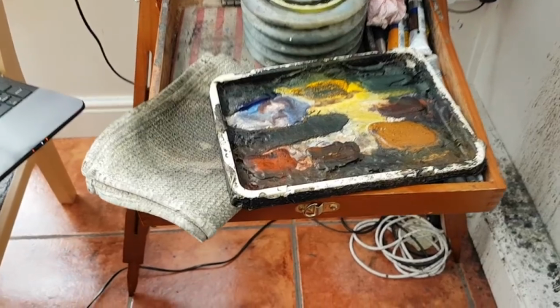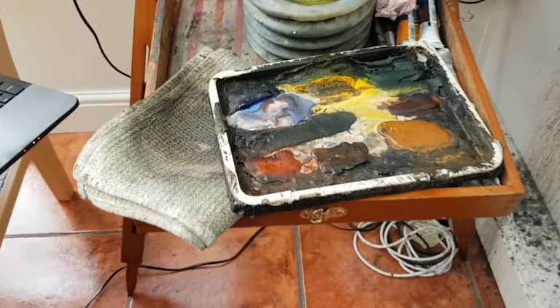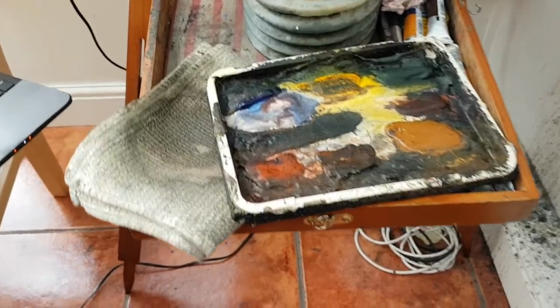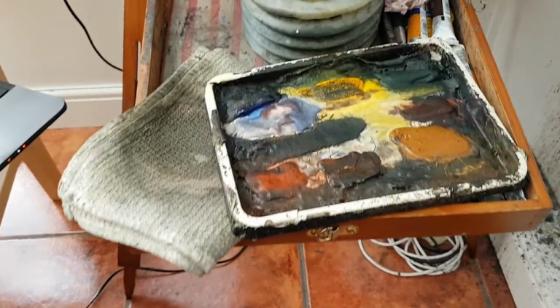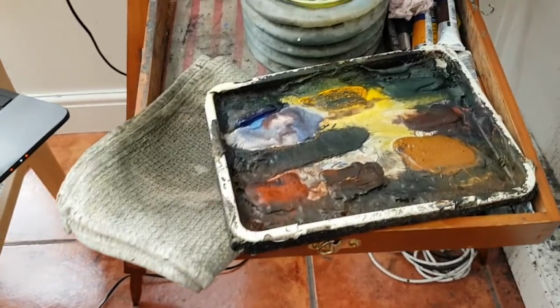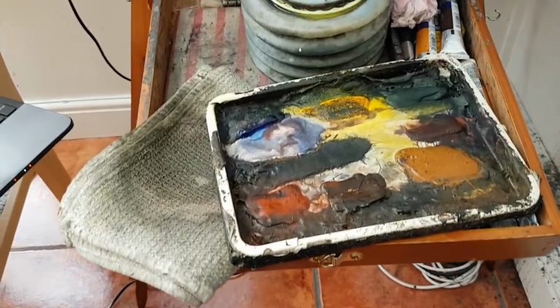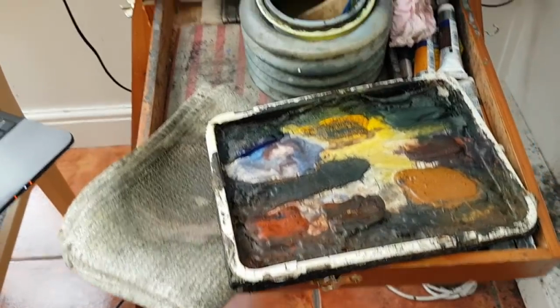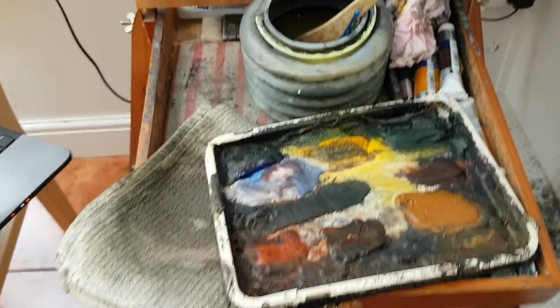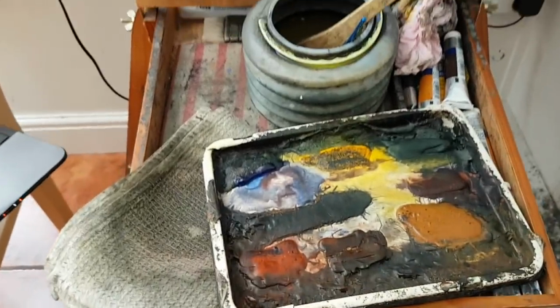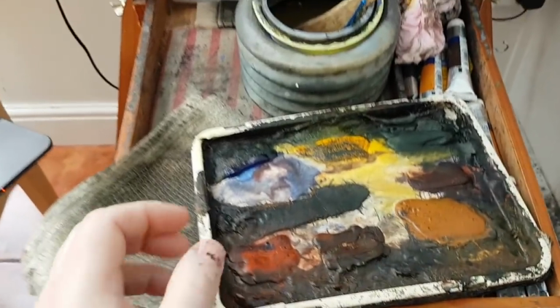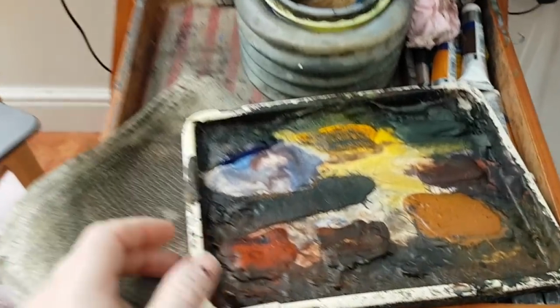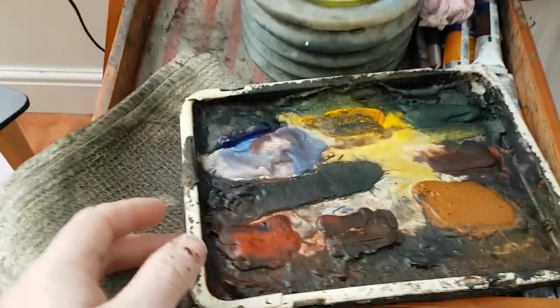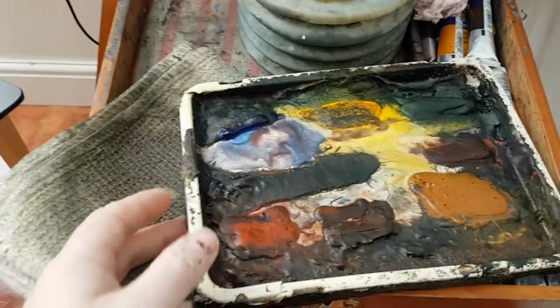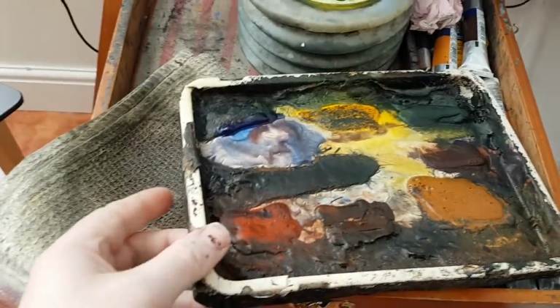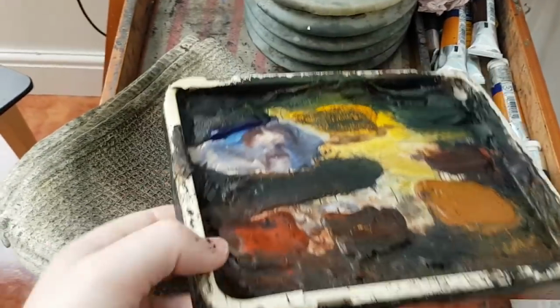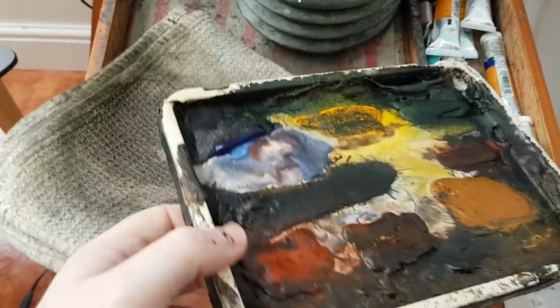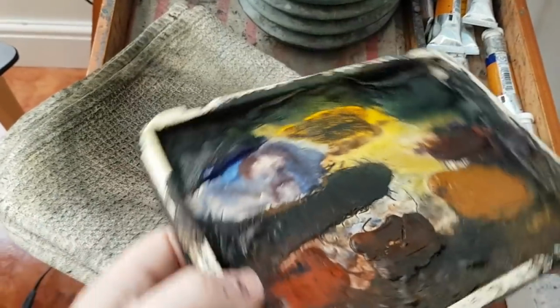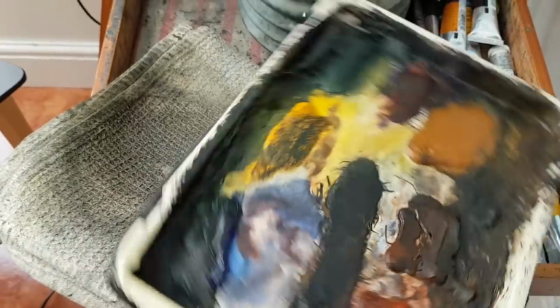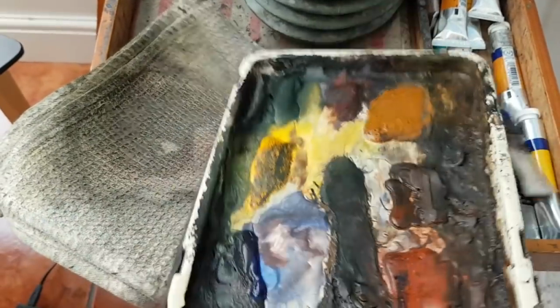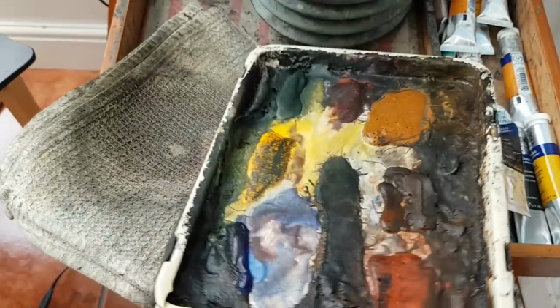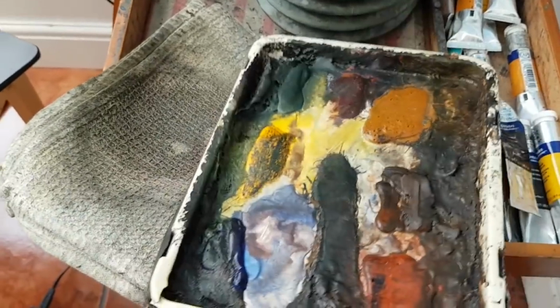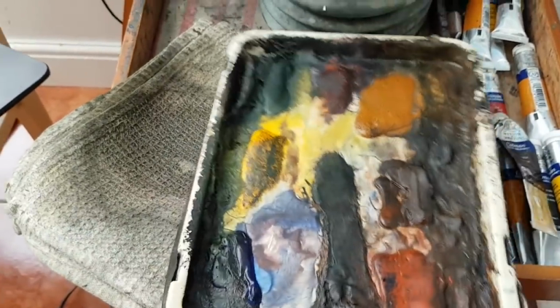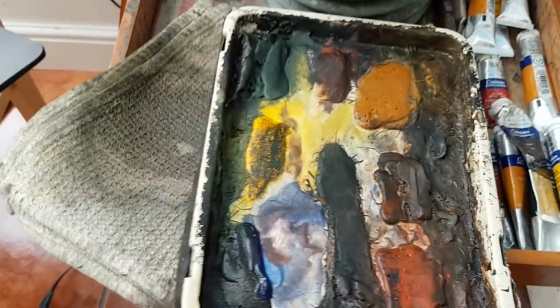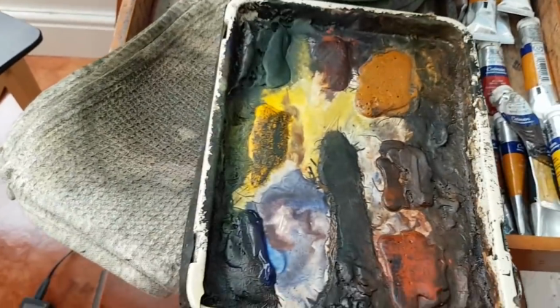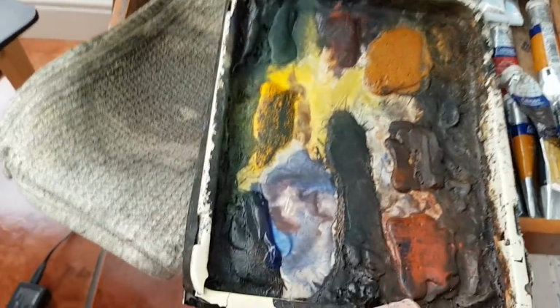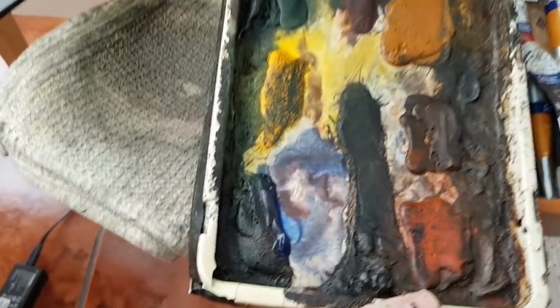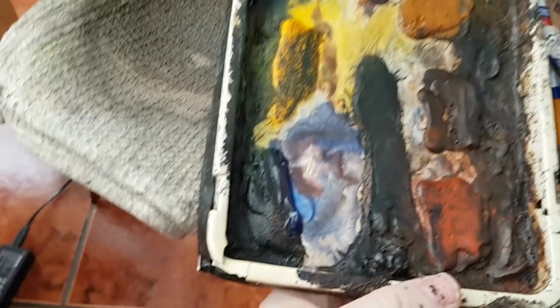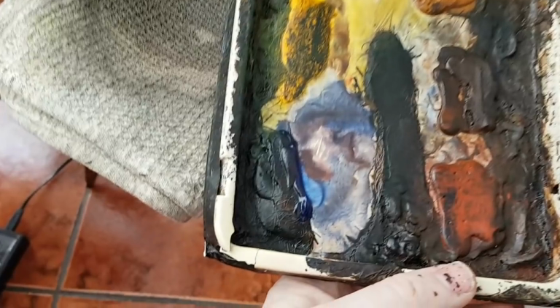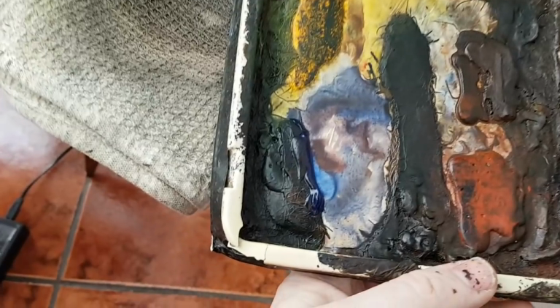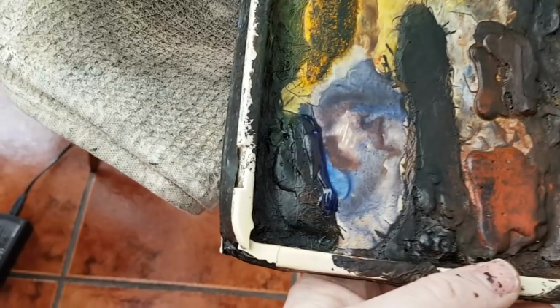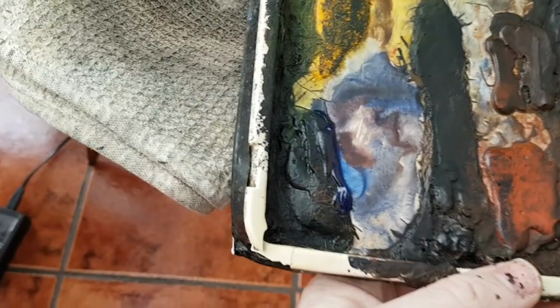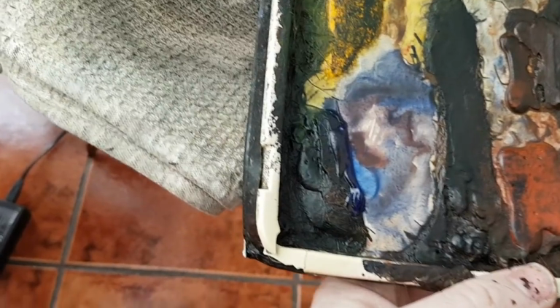Hello, welcome. Thanks for joining me again for another watercolour demo. I'll quickly show you the colours before I start.